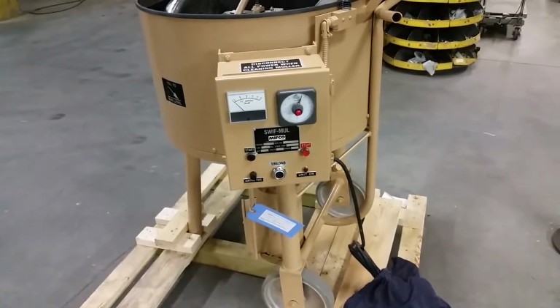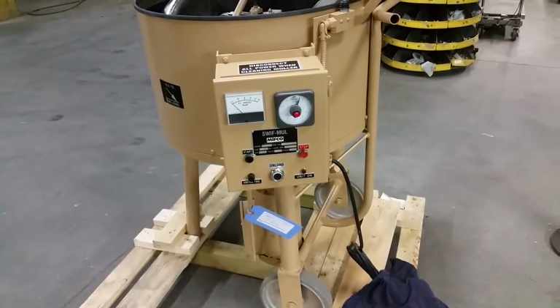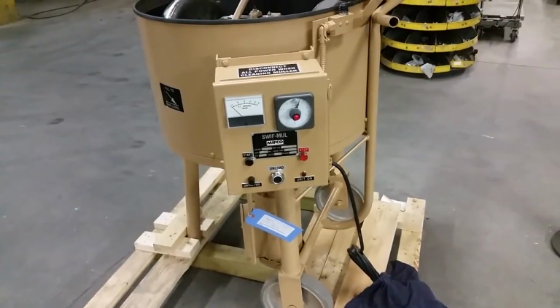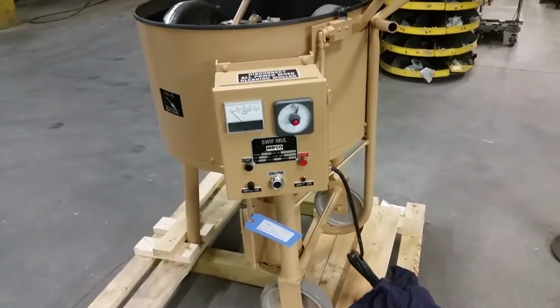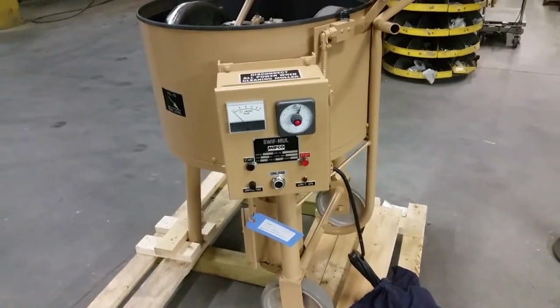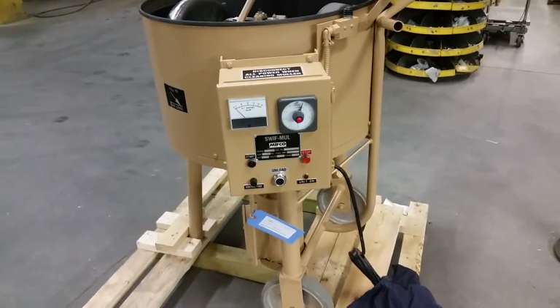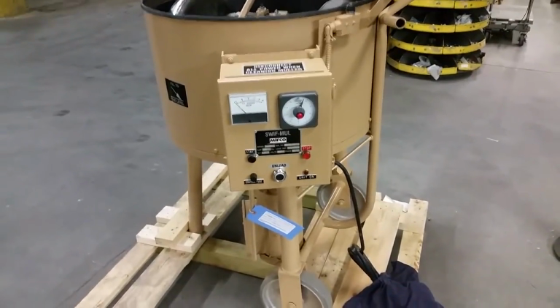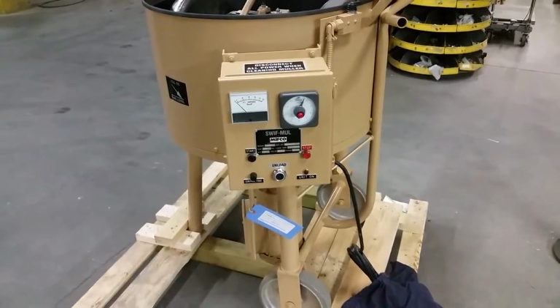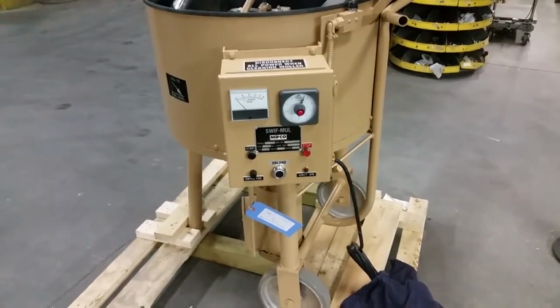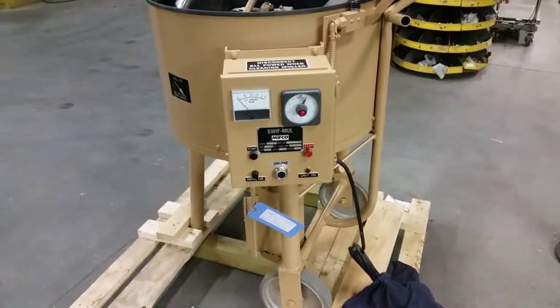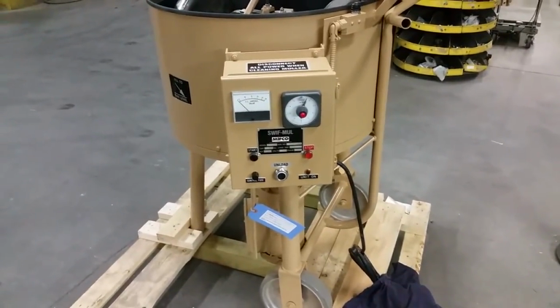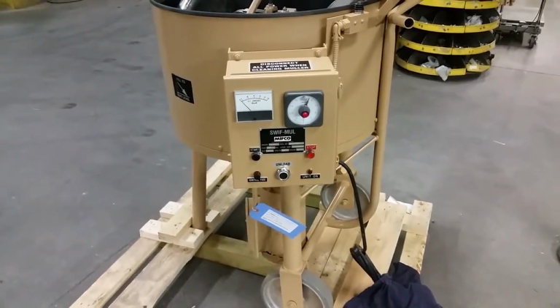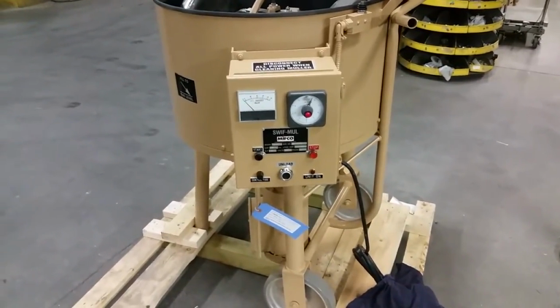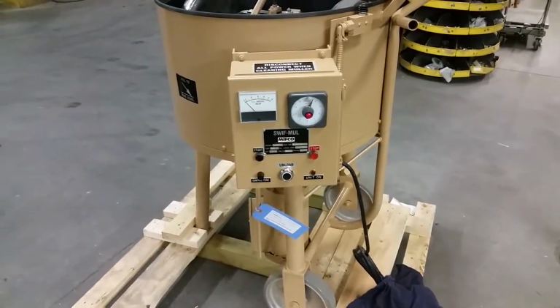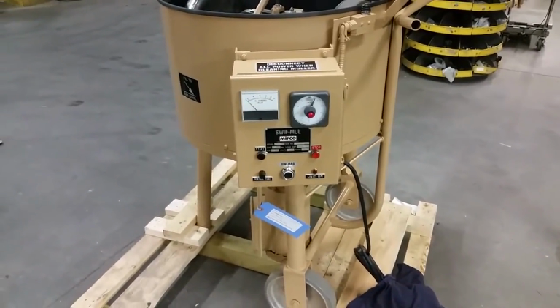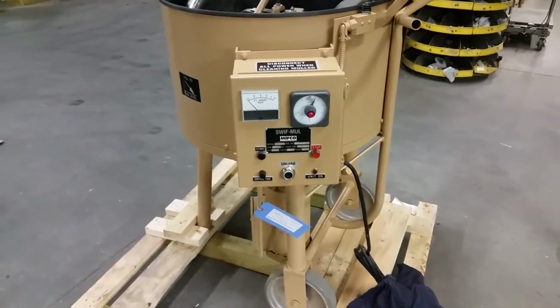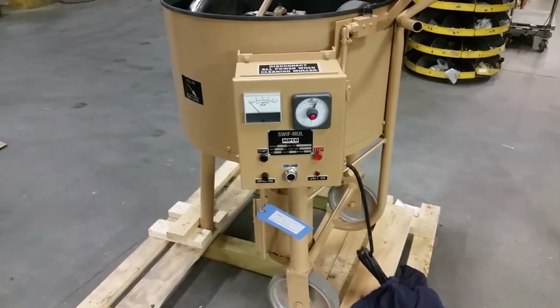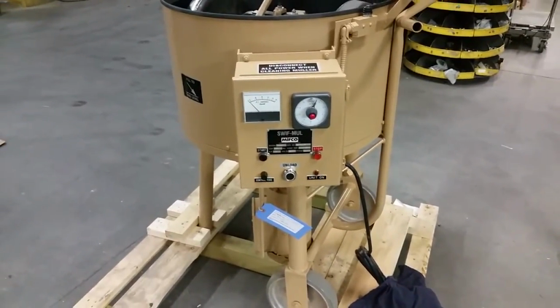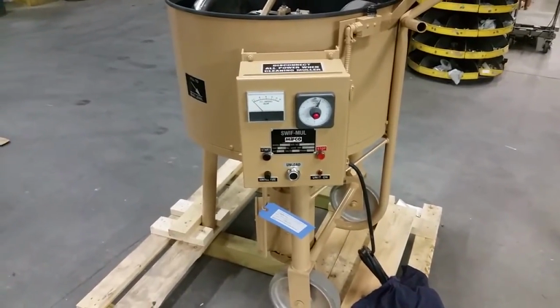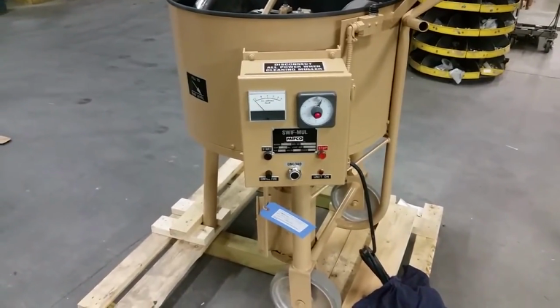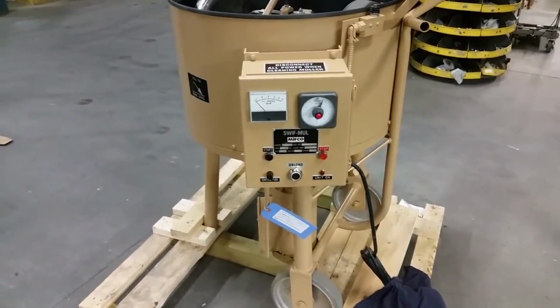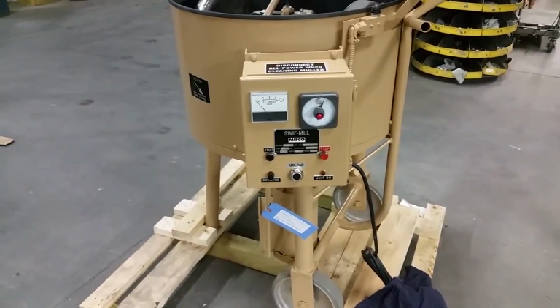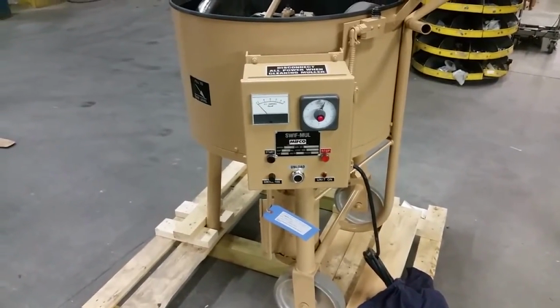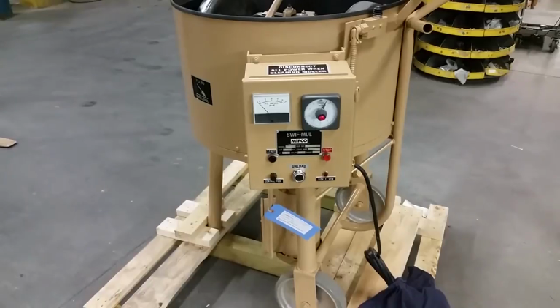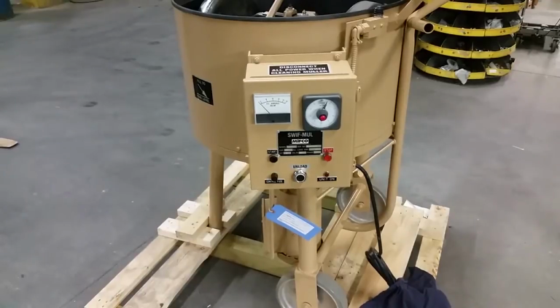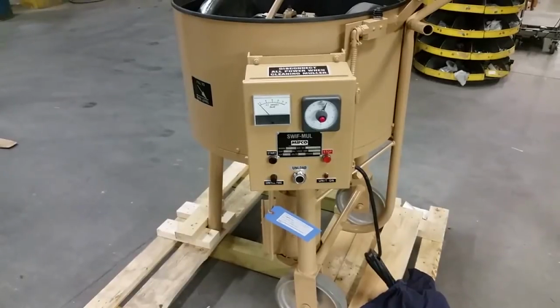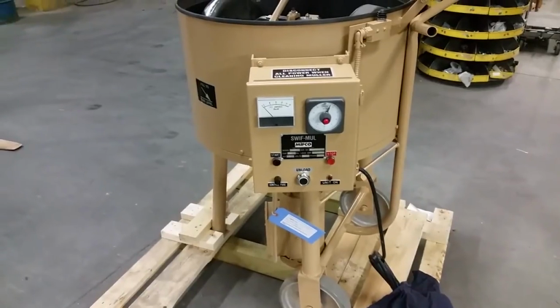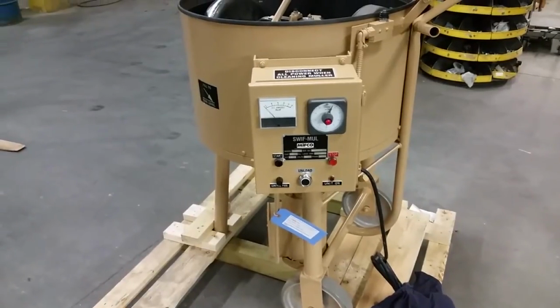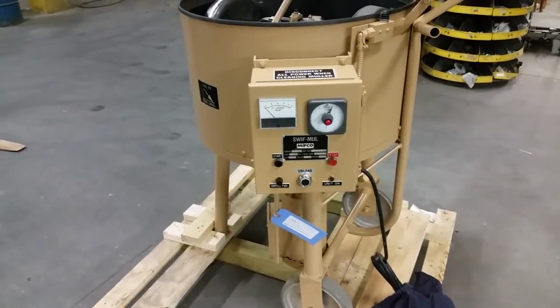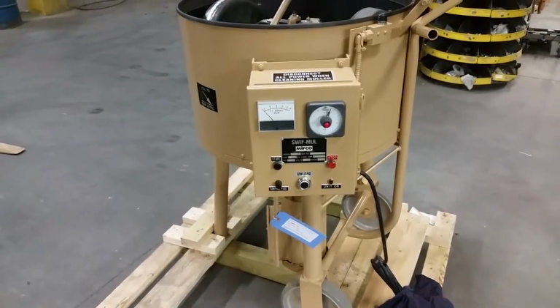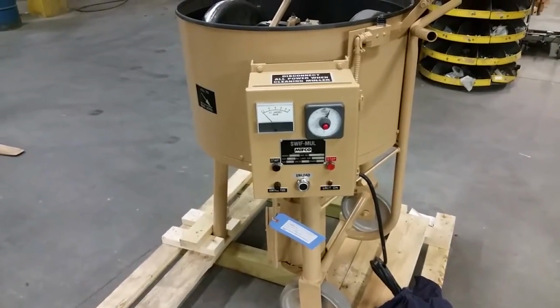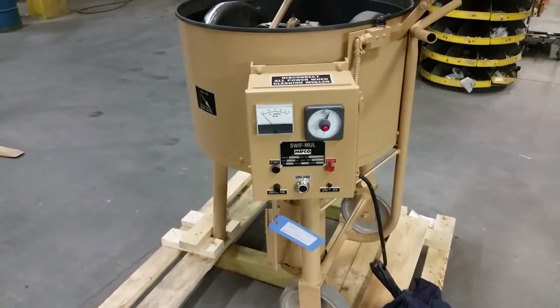This is the Mifco ML125 with a mole cycle timer.